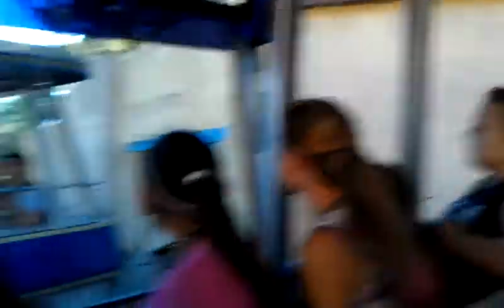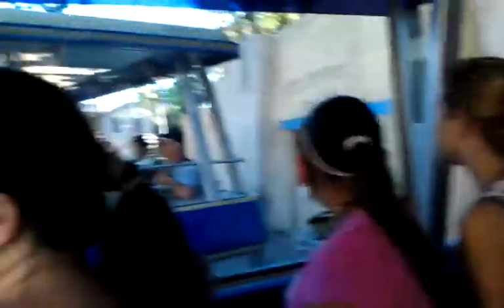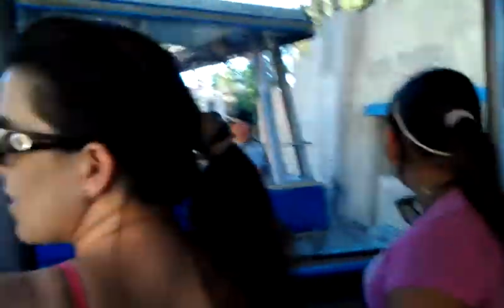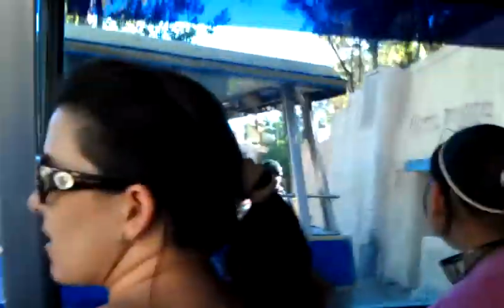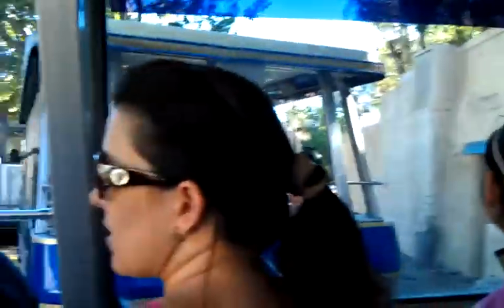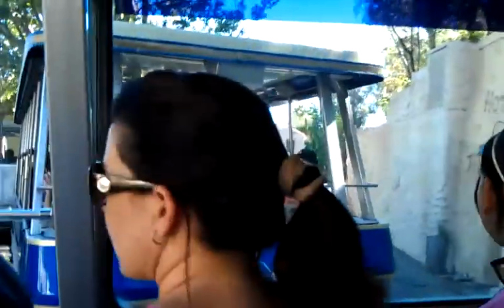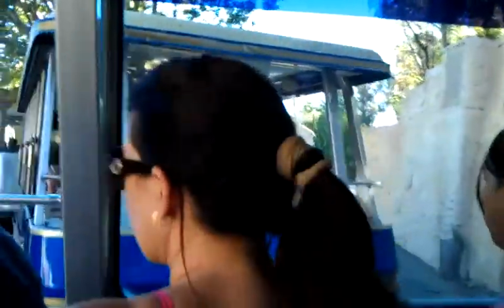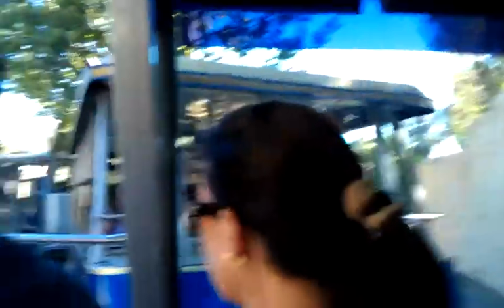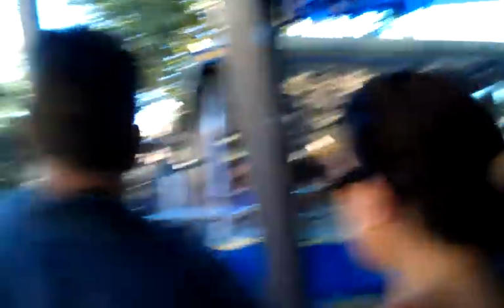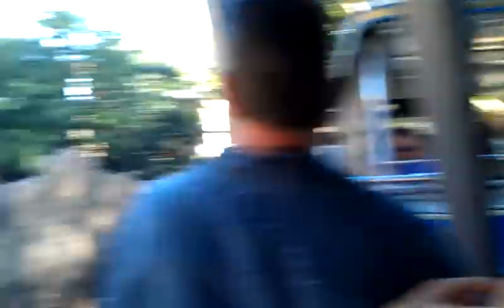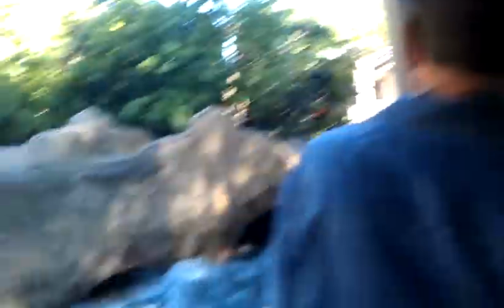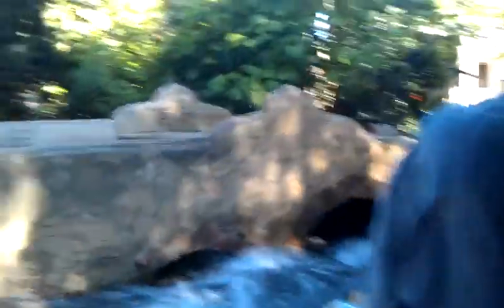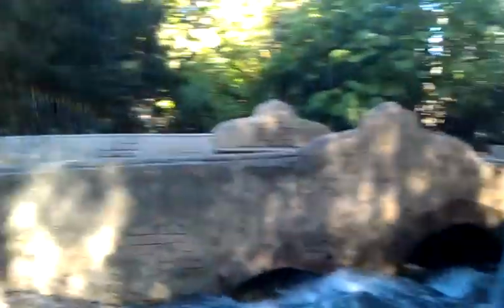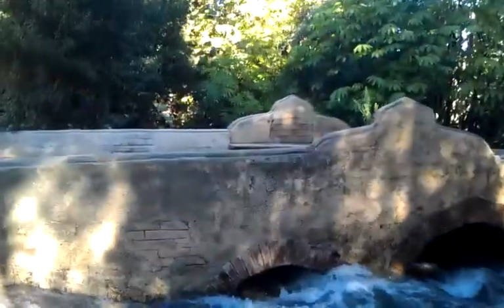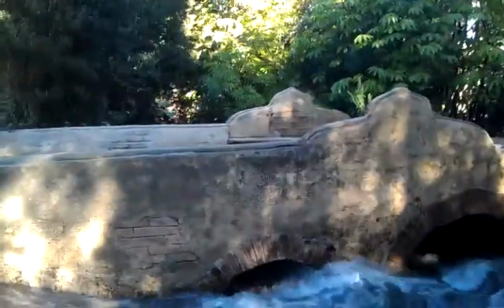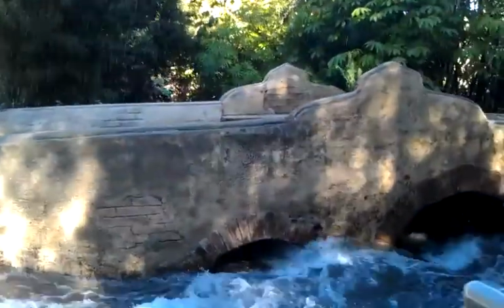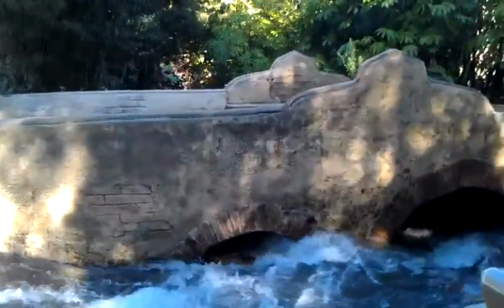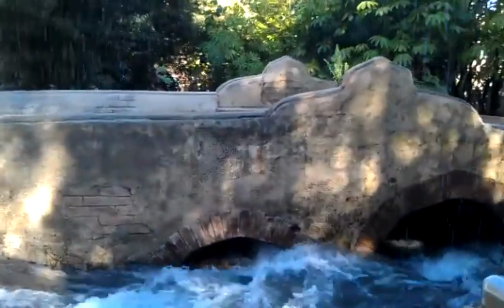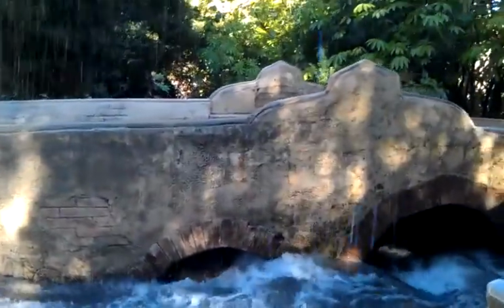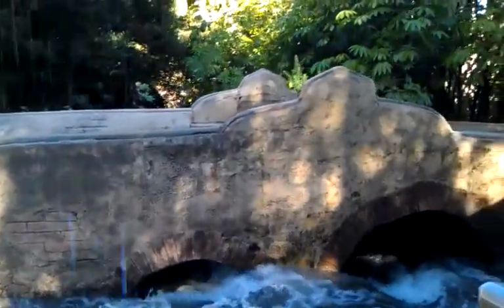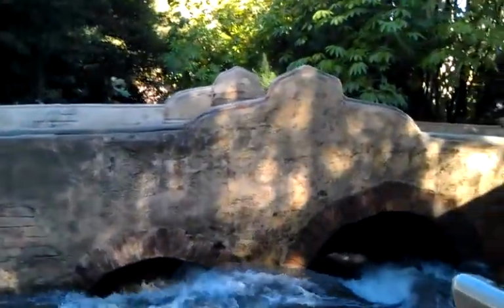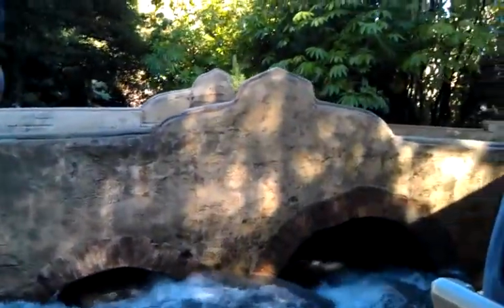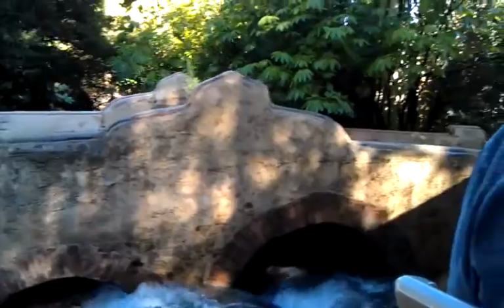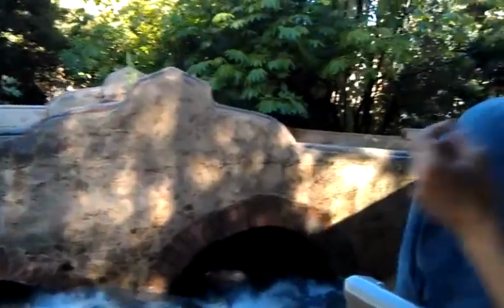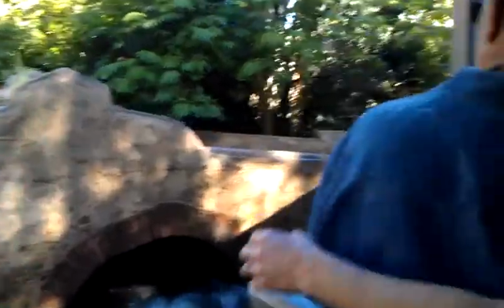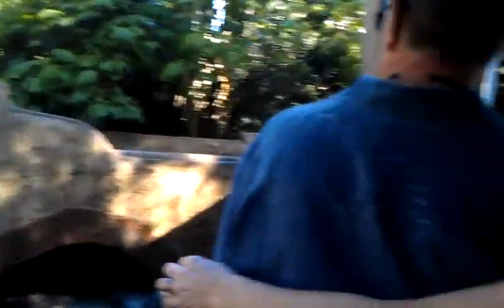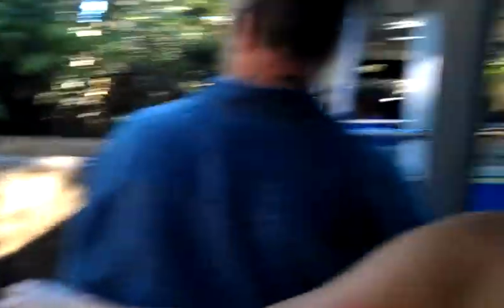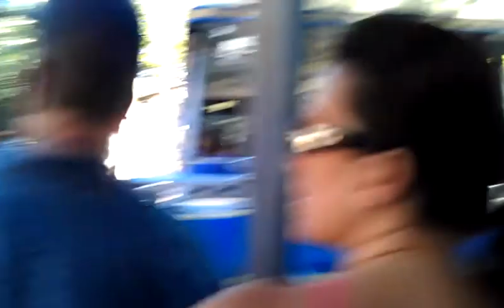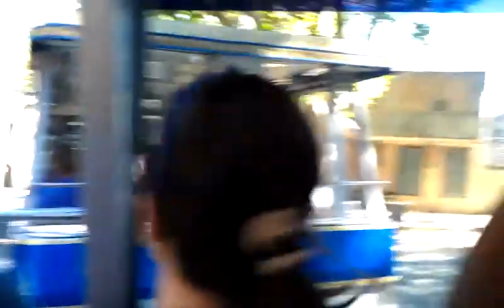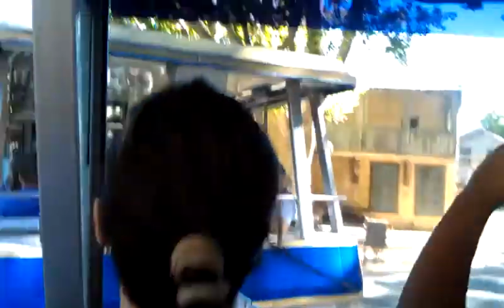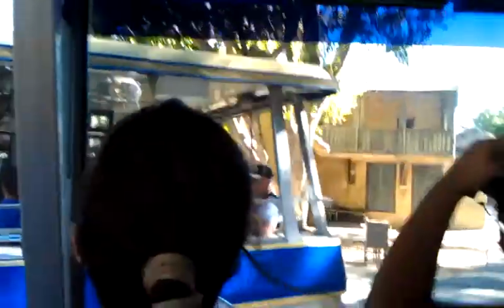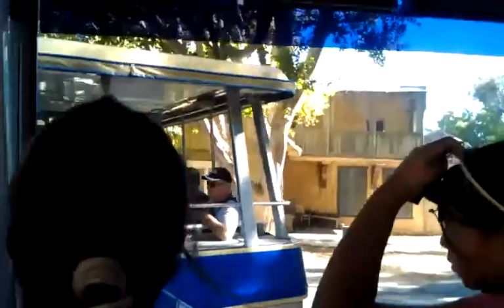You might recognize our flash flood from Big Fat Liar, with Paul Giamatti, Amanda Bynes, and Frankie Muniz.